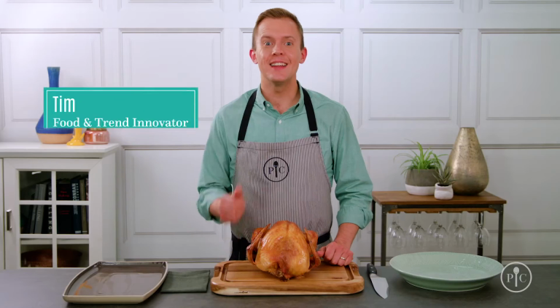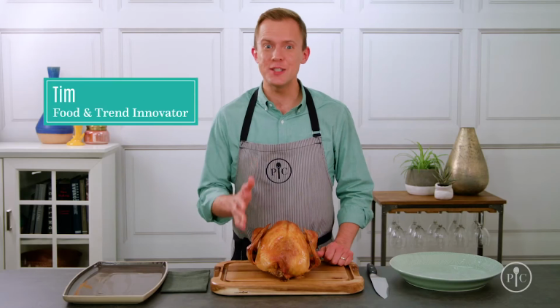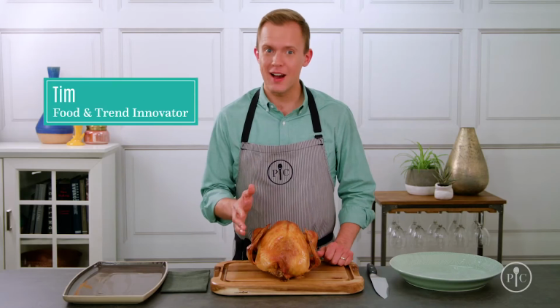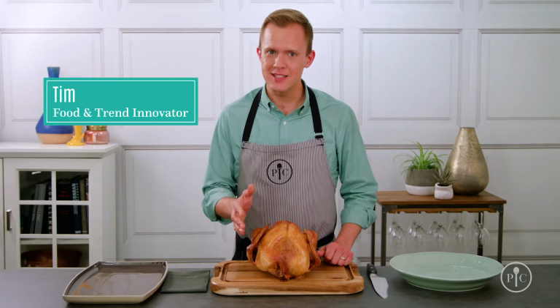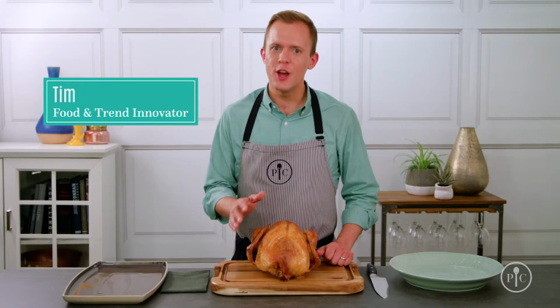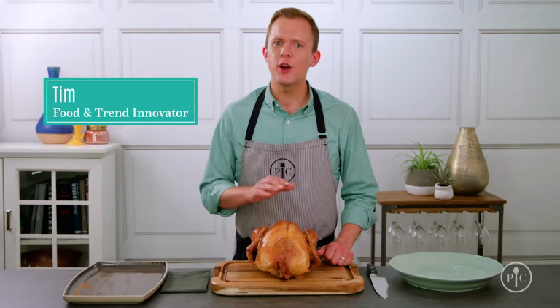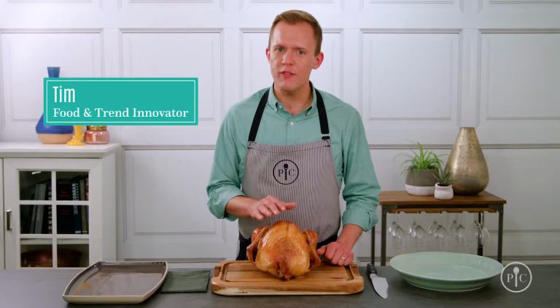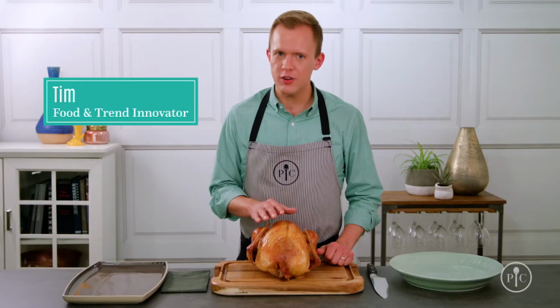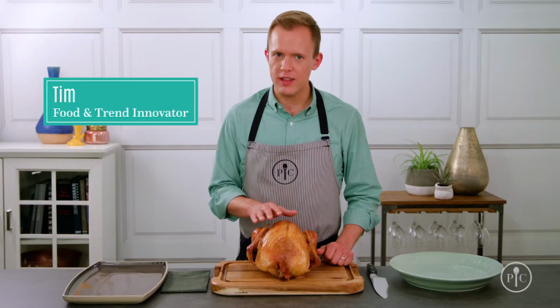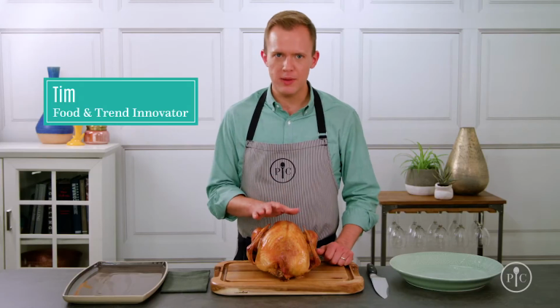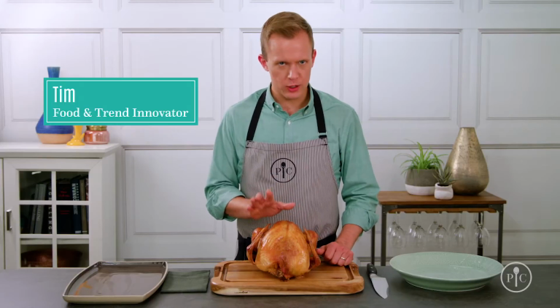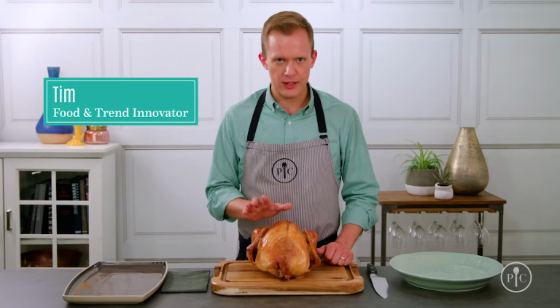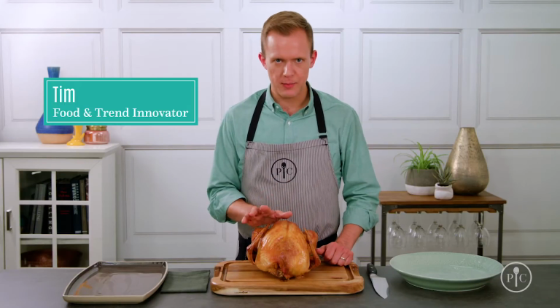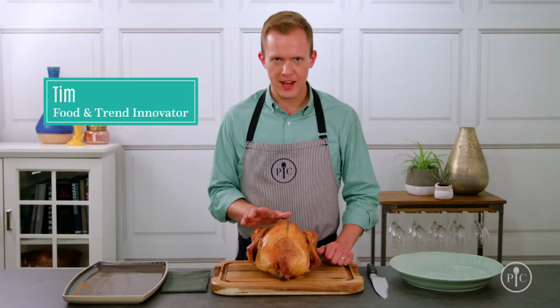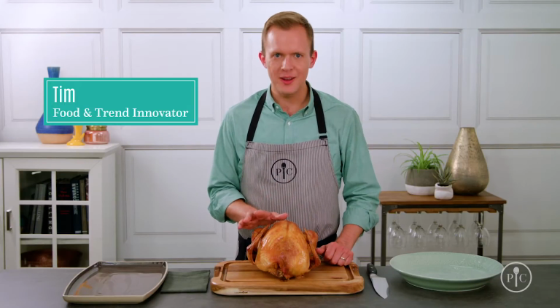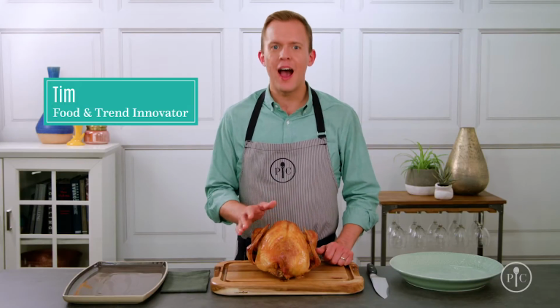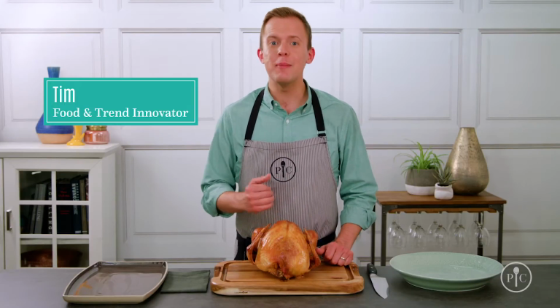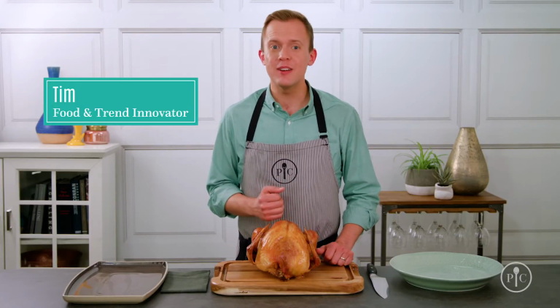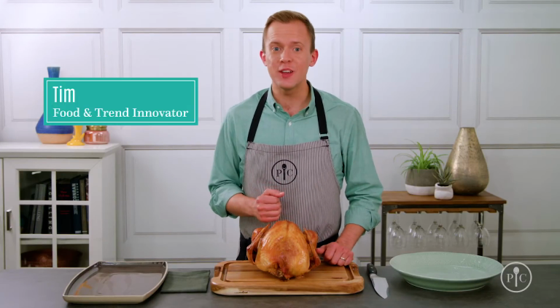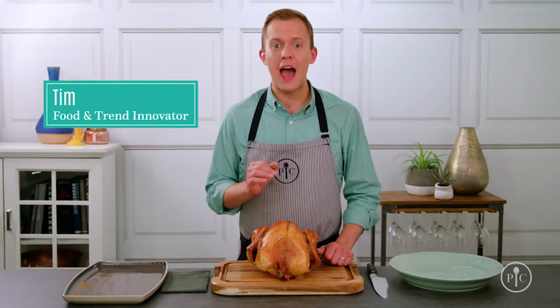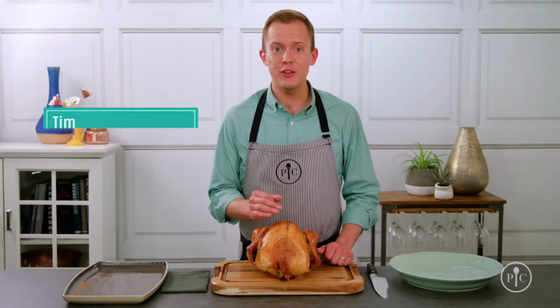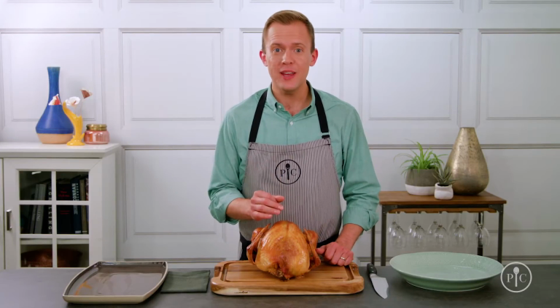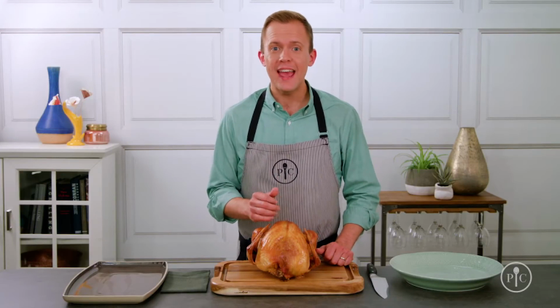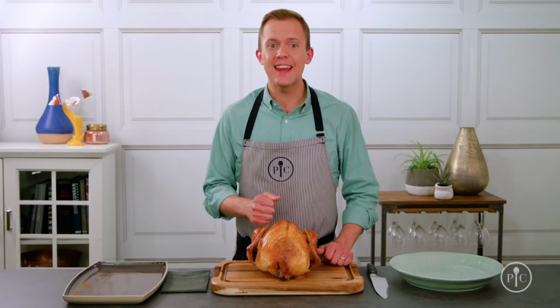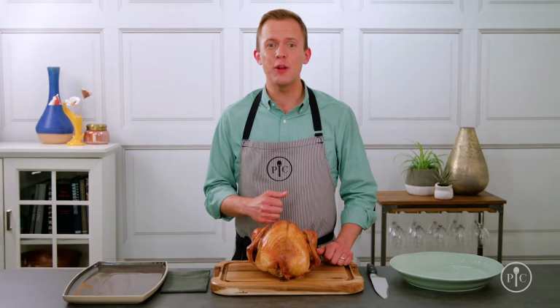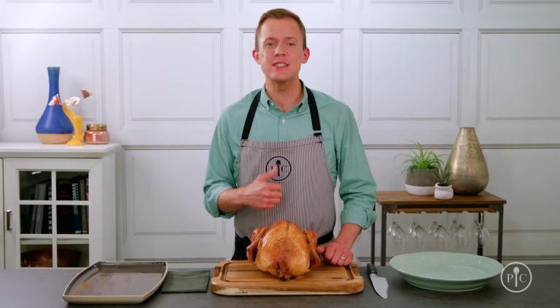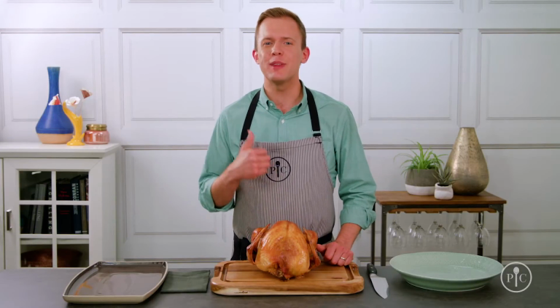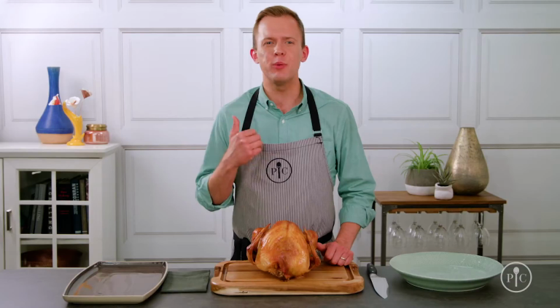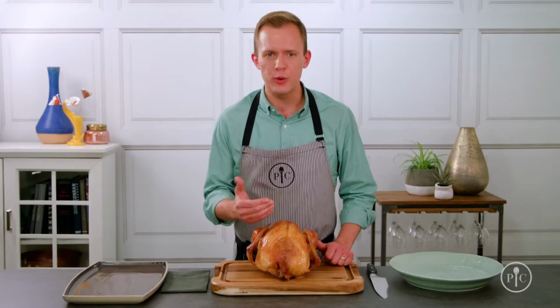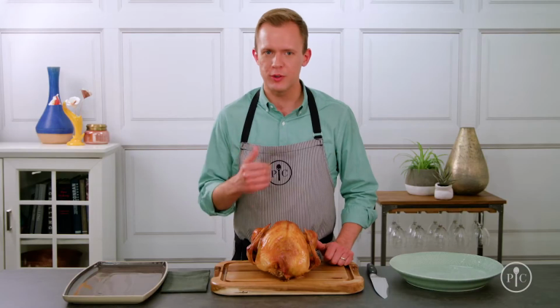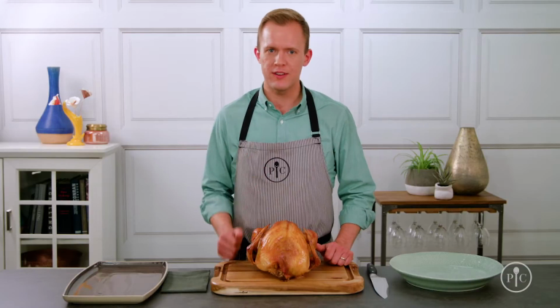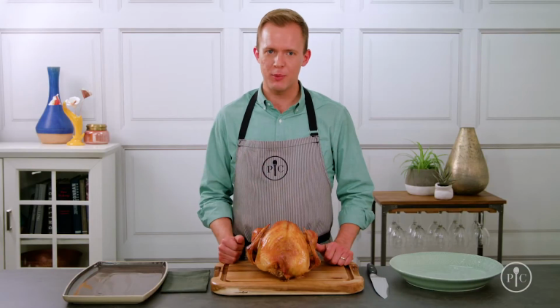Let's be honest, carving a turkey can be a little intimidating. I'm here to tell you how to do it and how to bring something beautiful to the table.